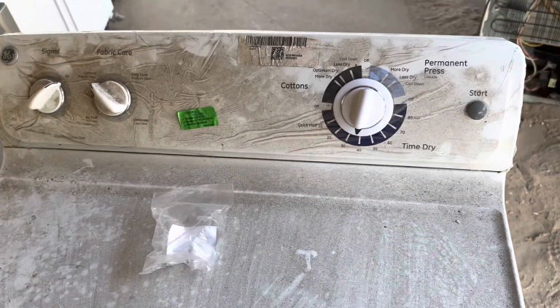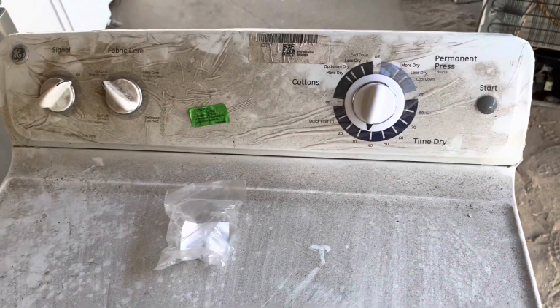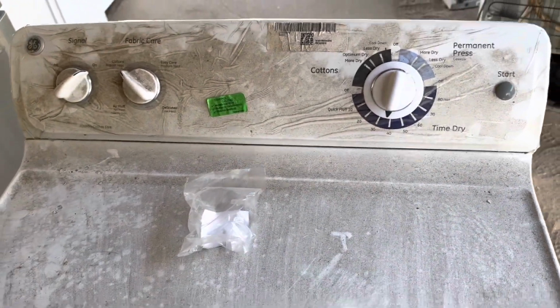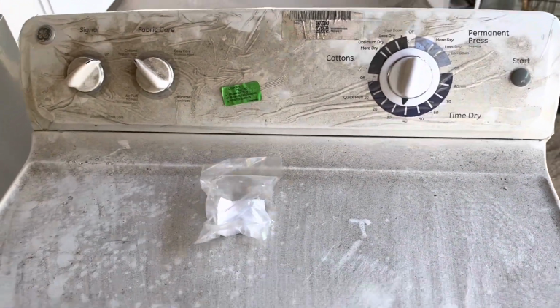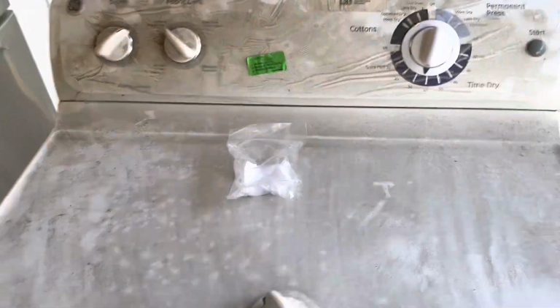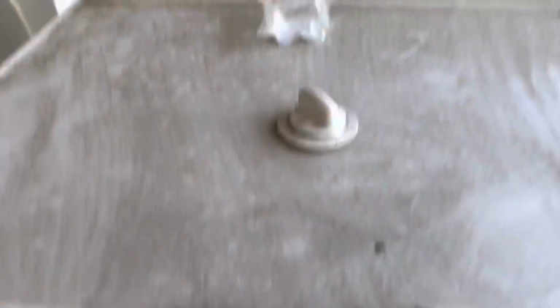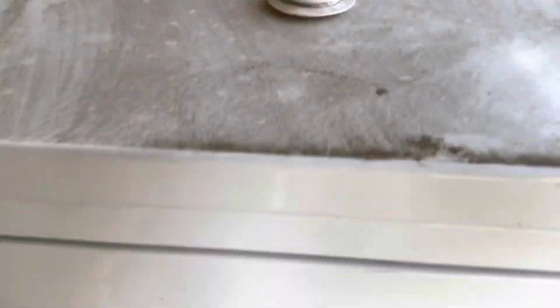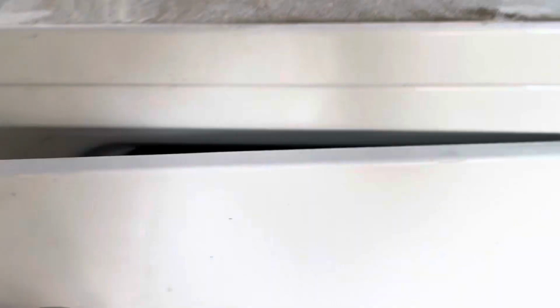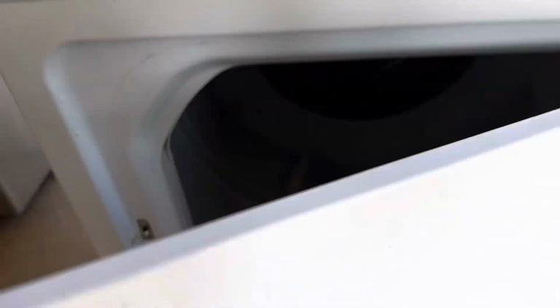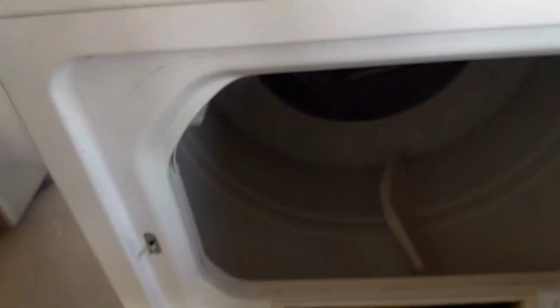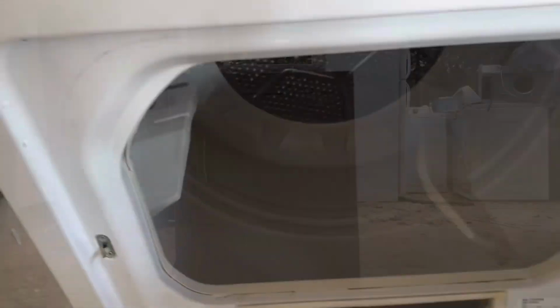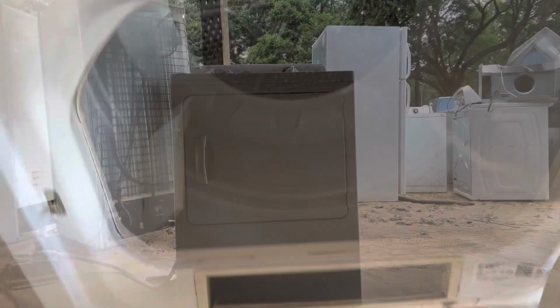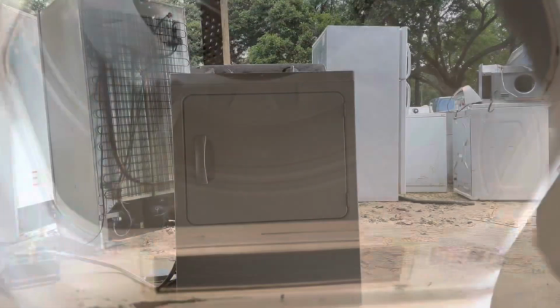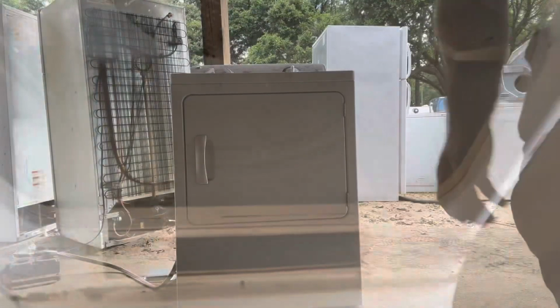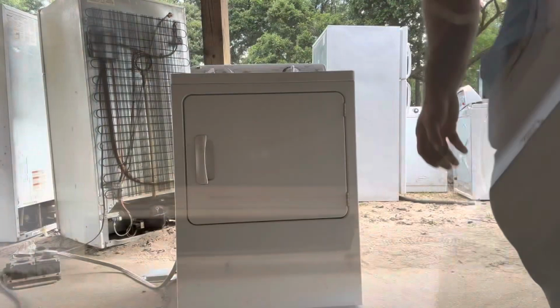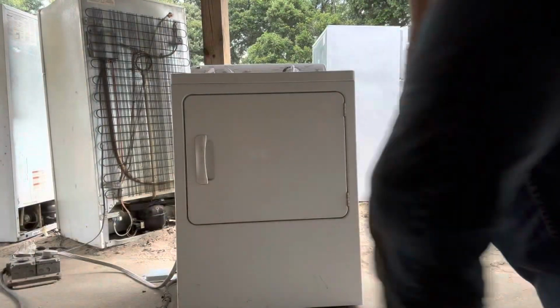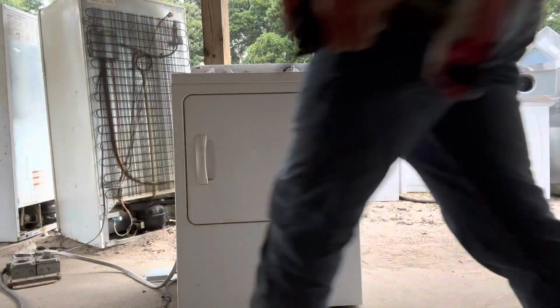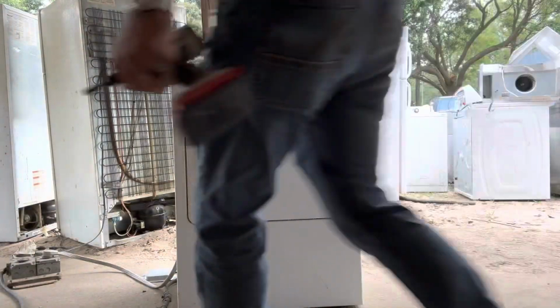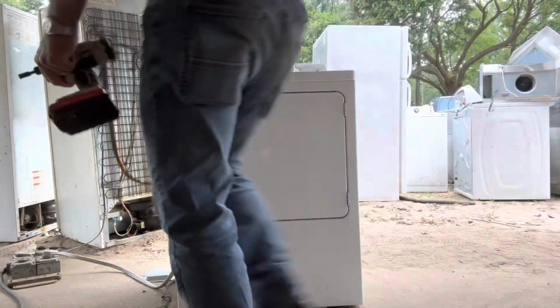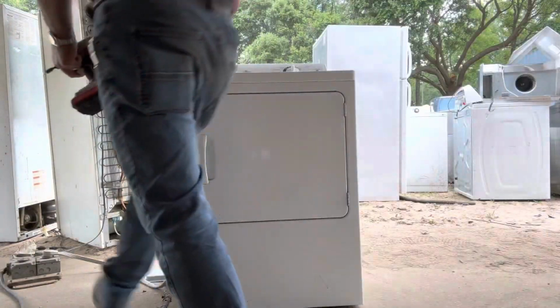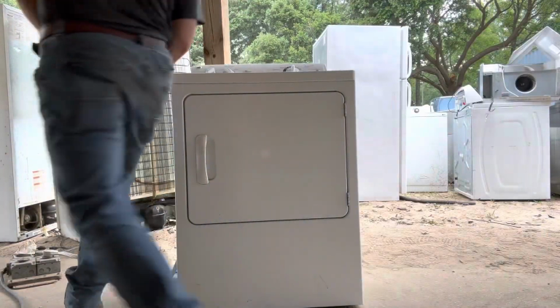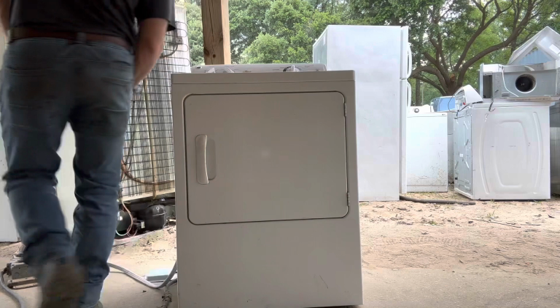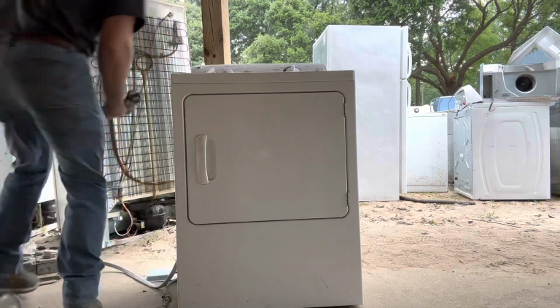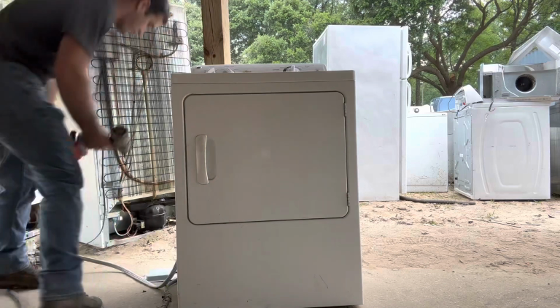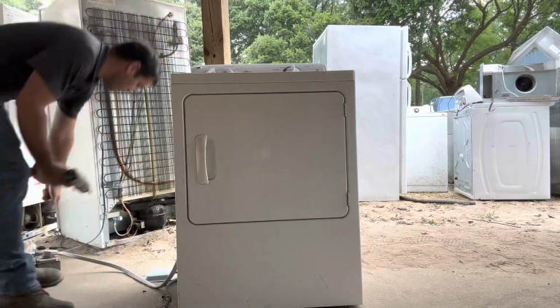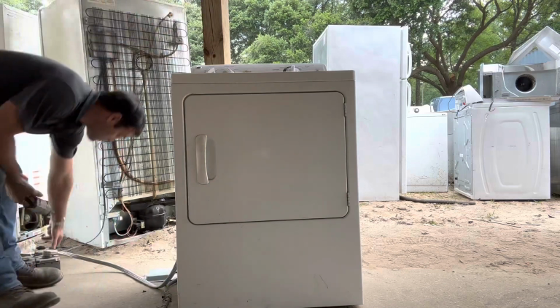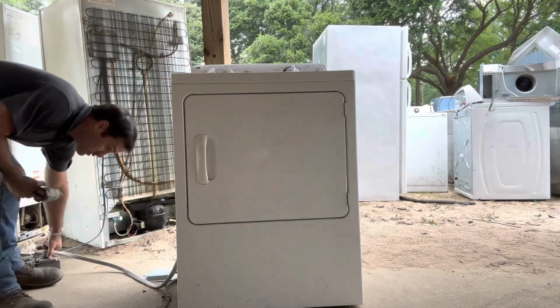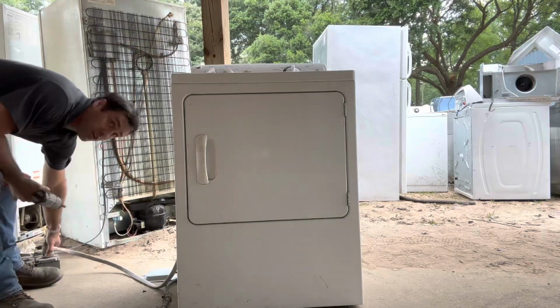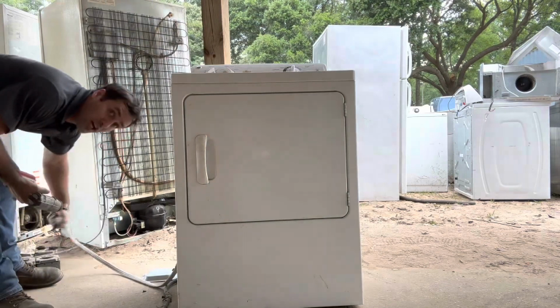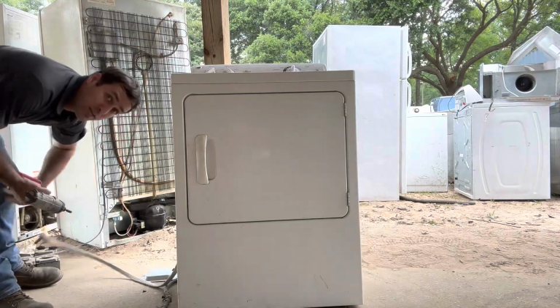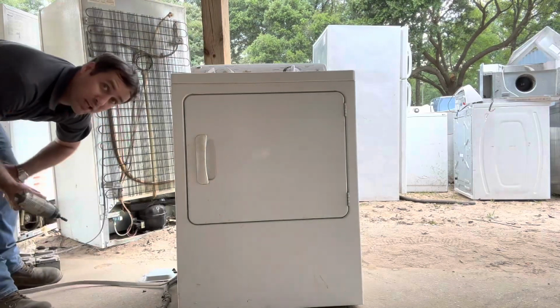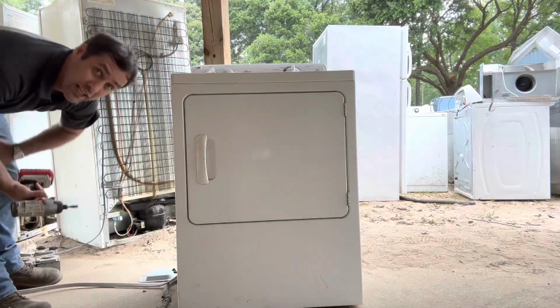Boom. The old GE is pretty straightforward — one target.